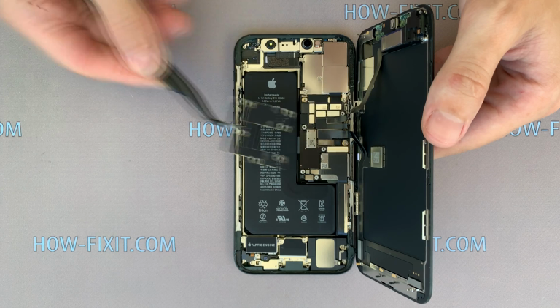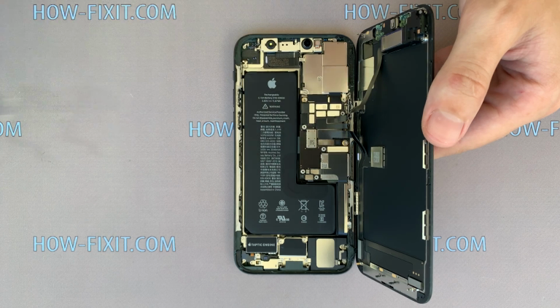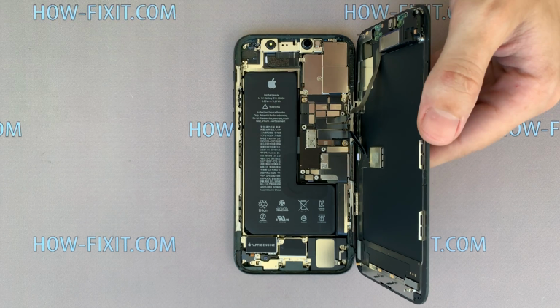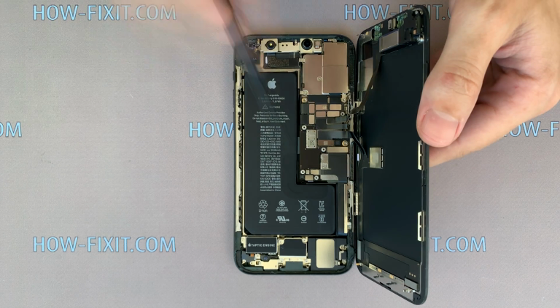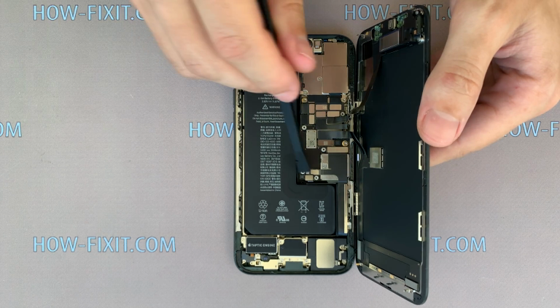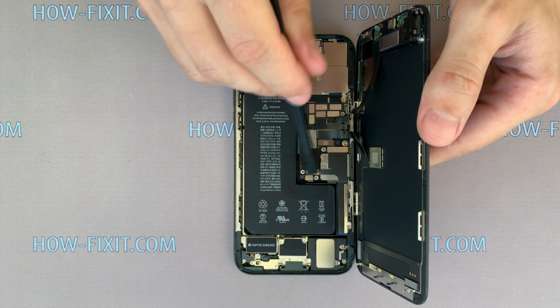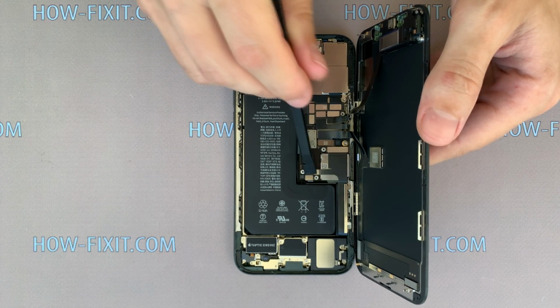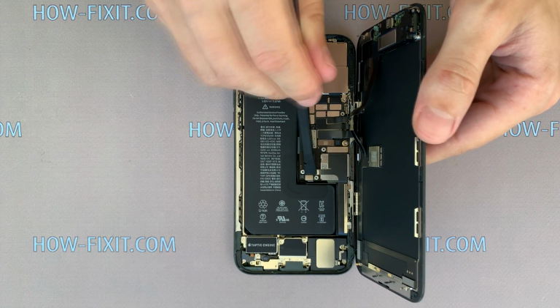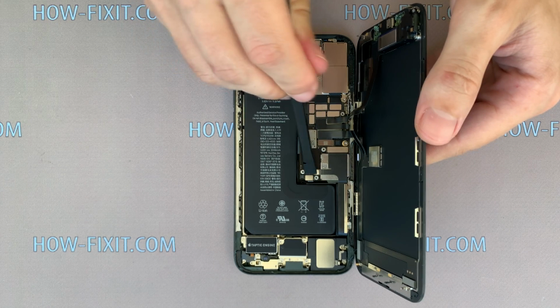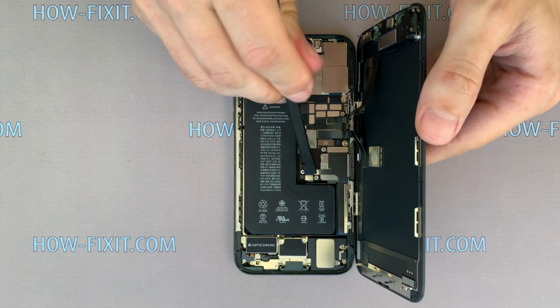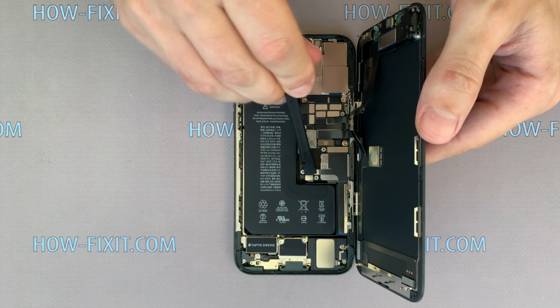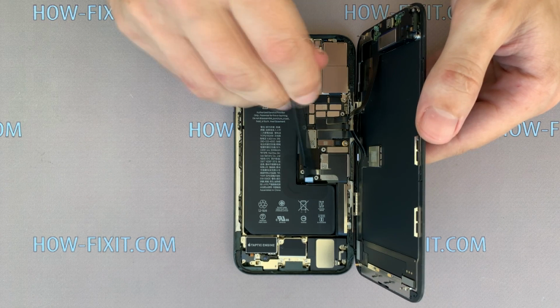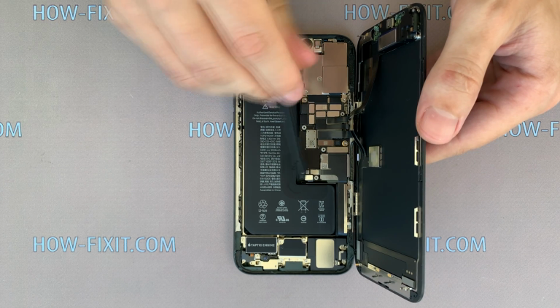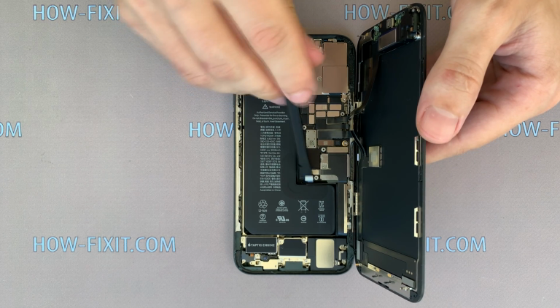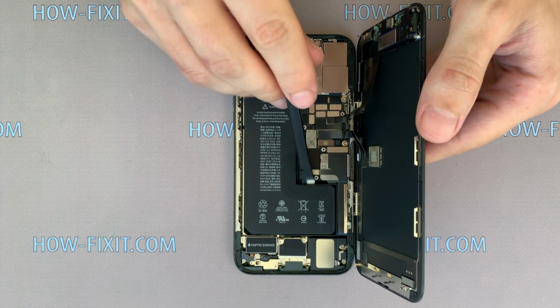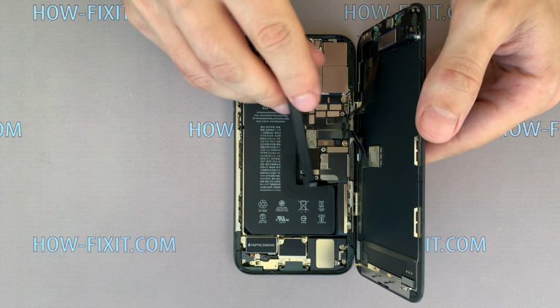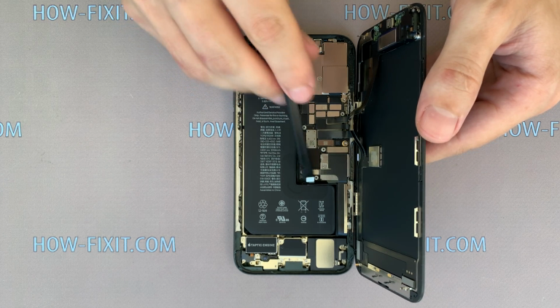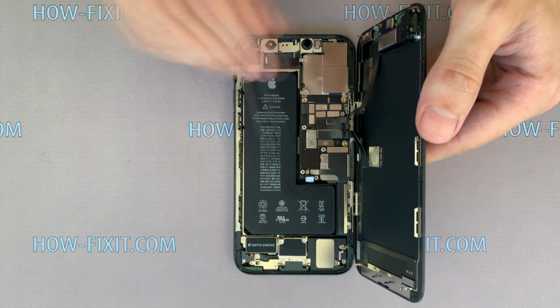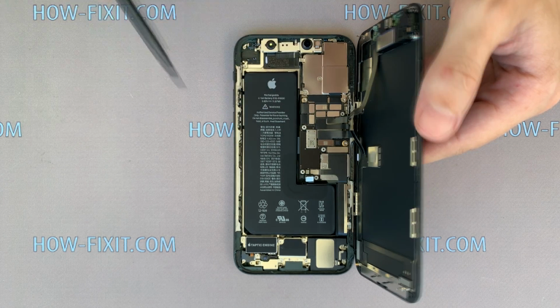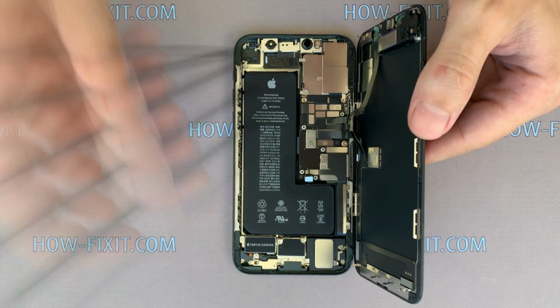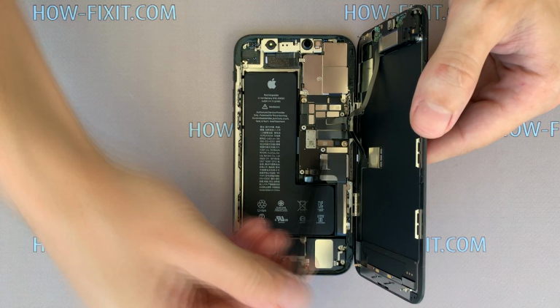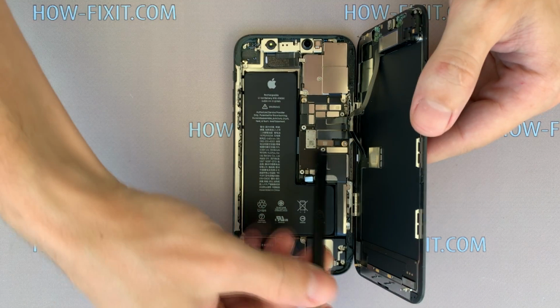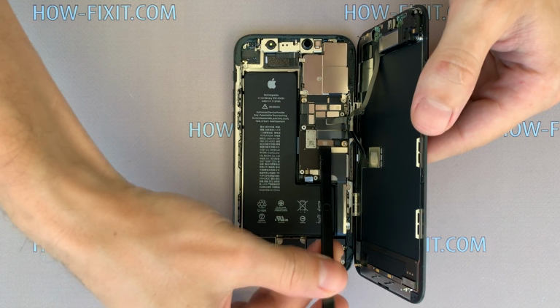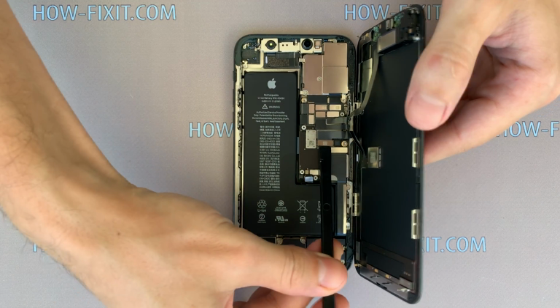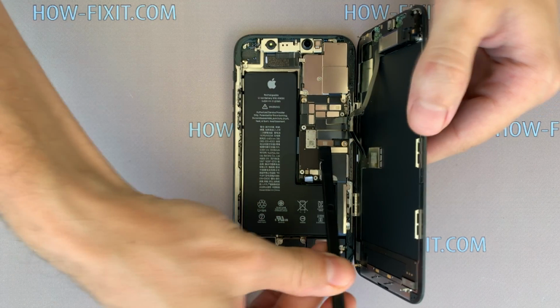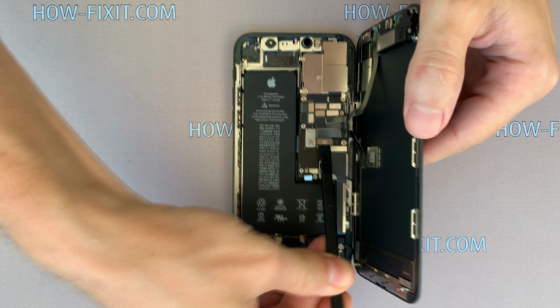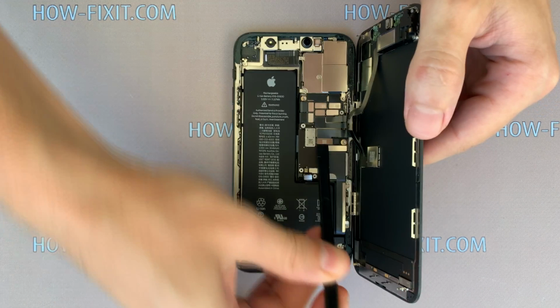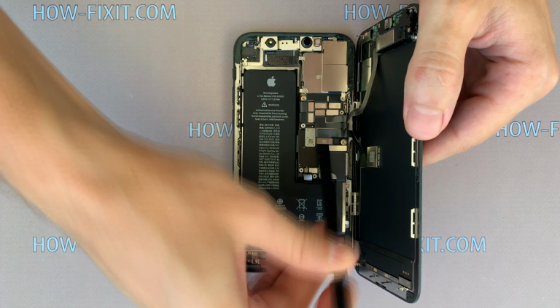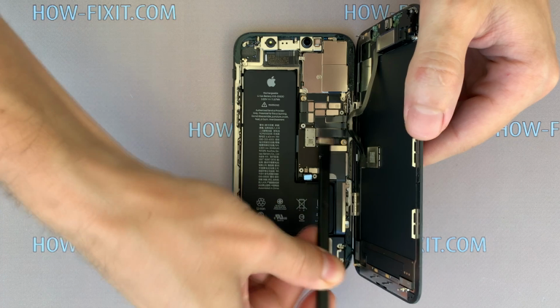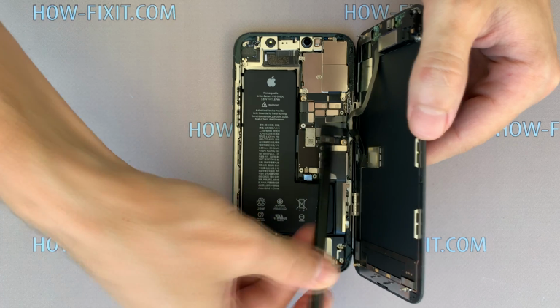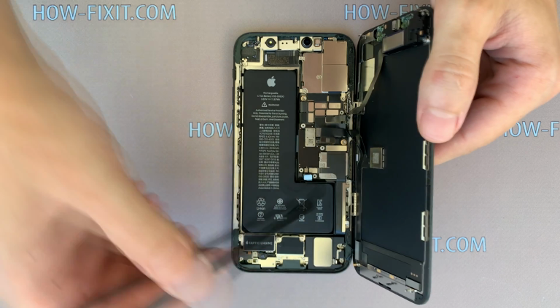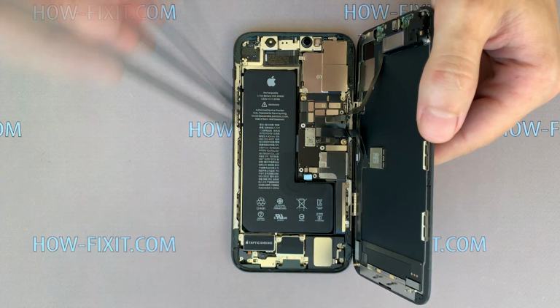First, disconnect the battery cable, then disconnect the three cables from the display.